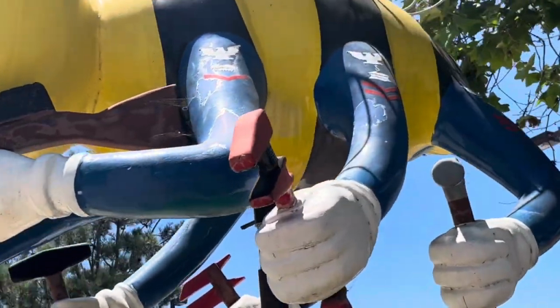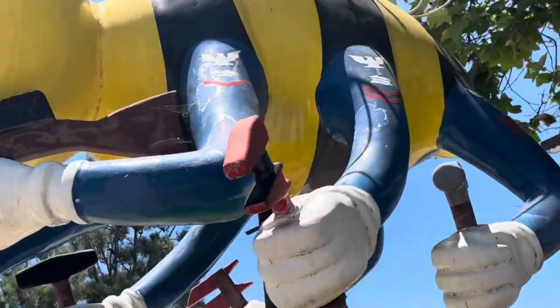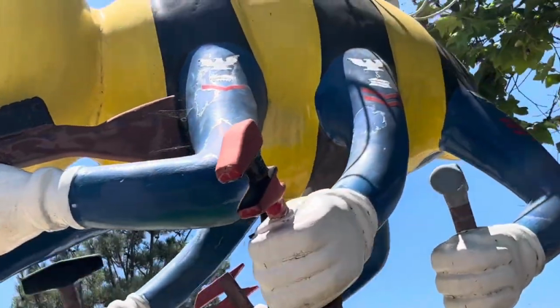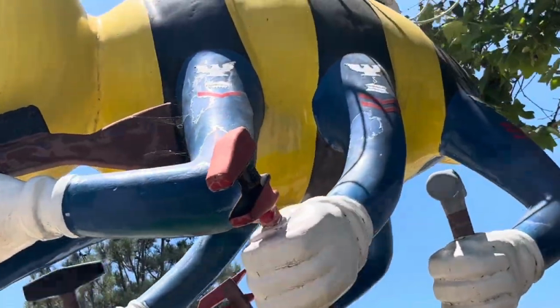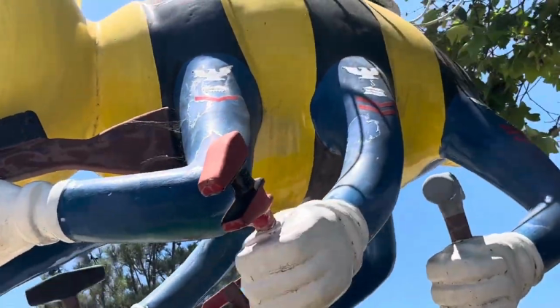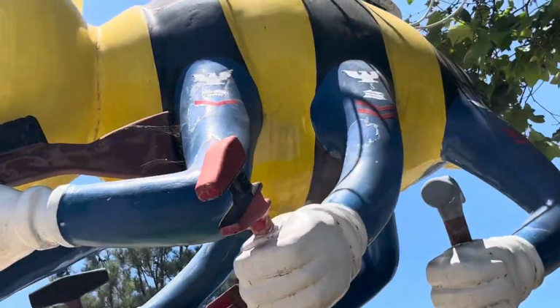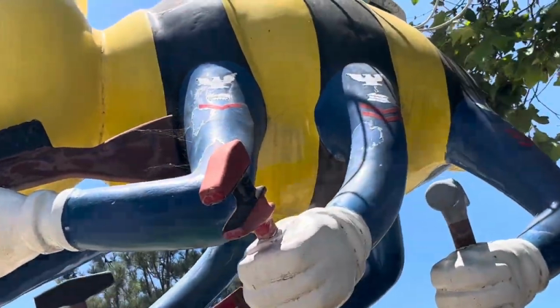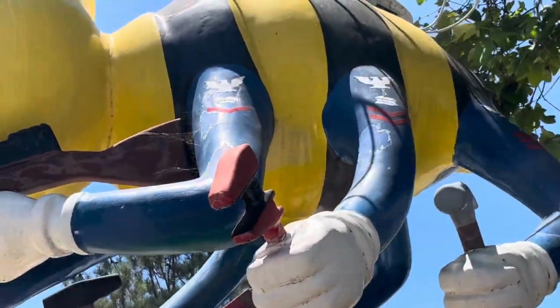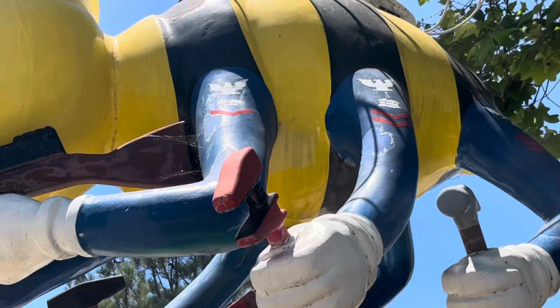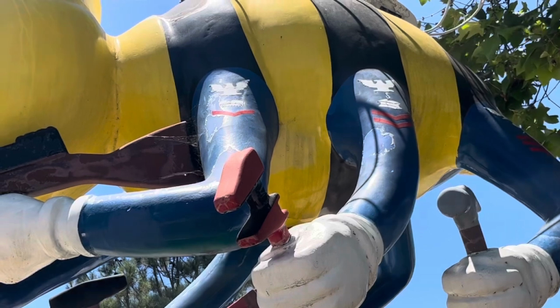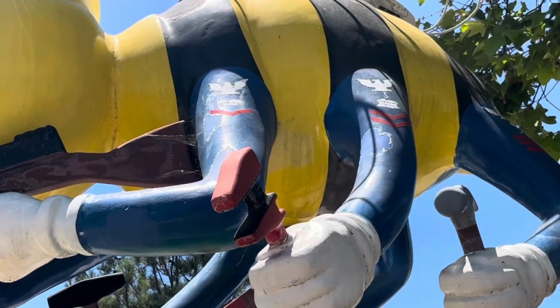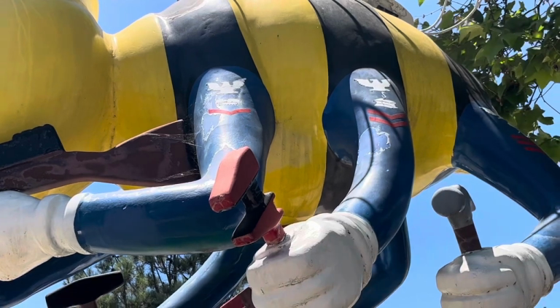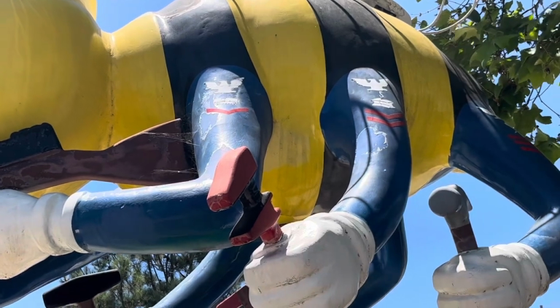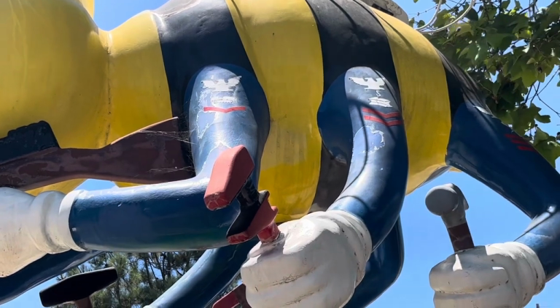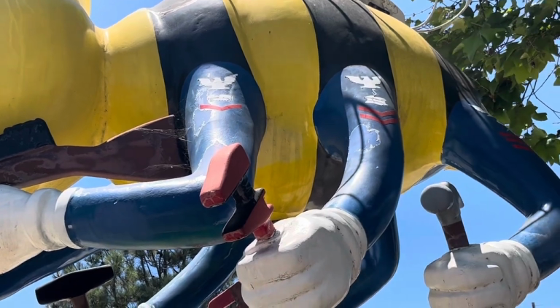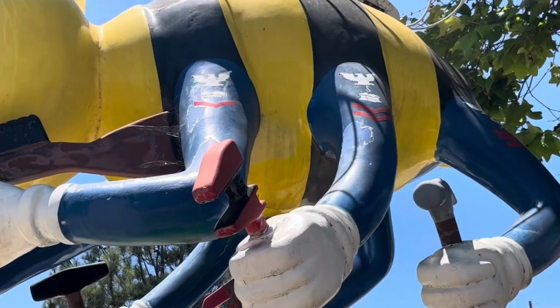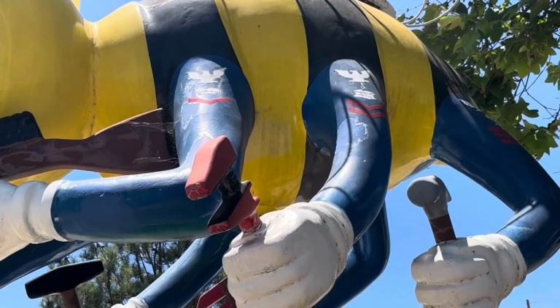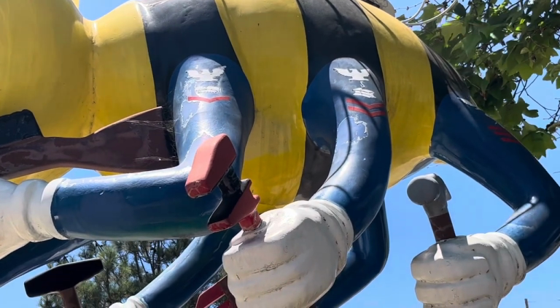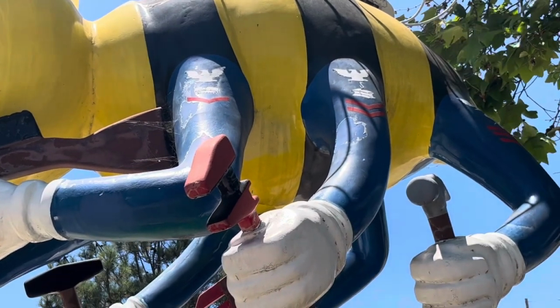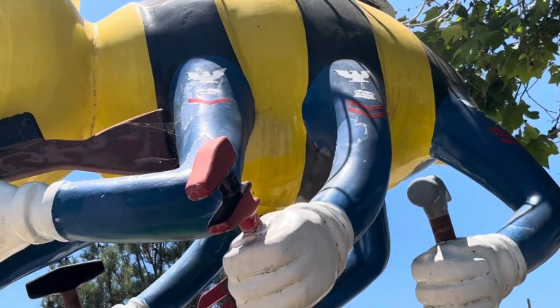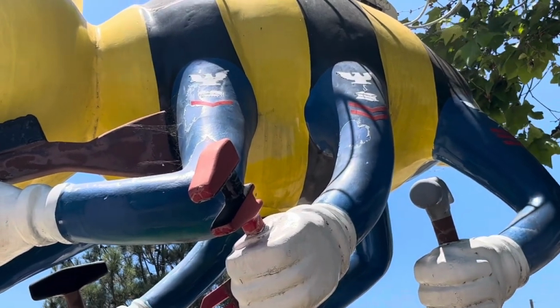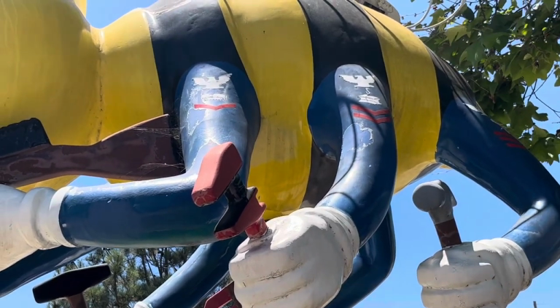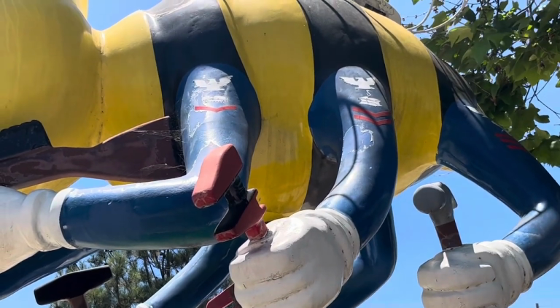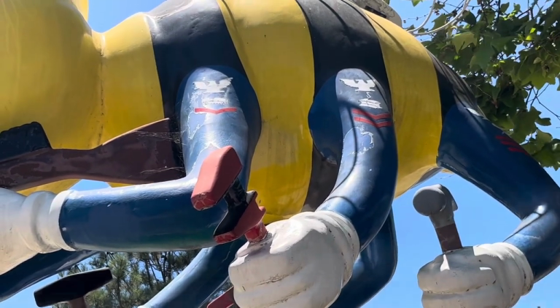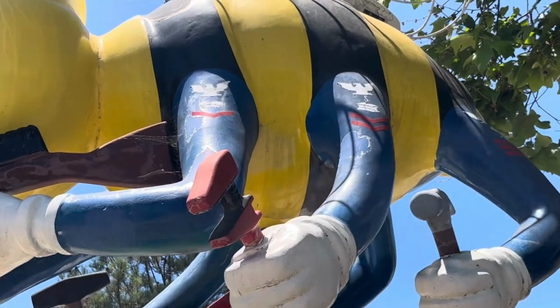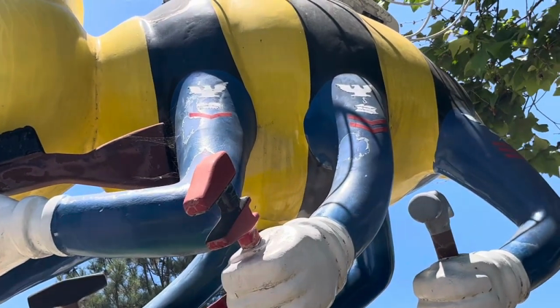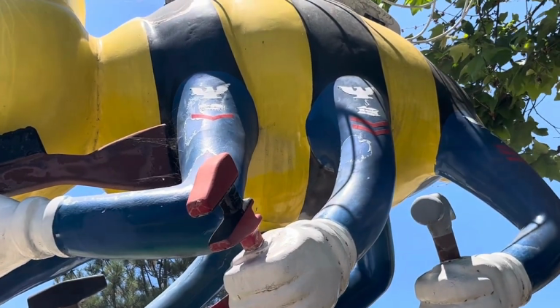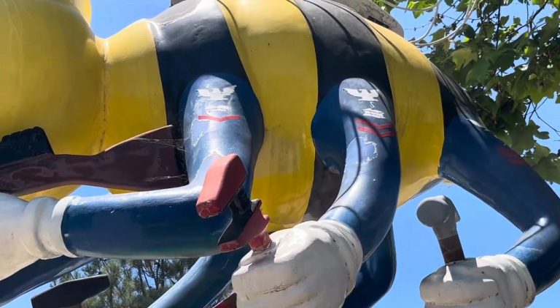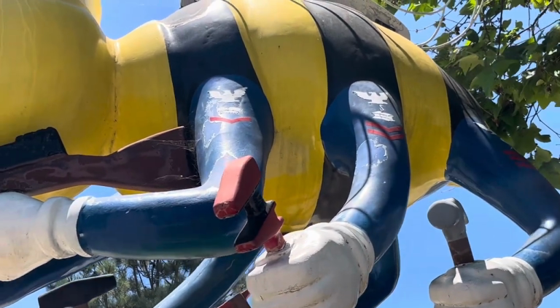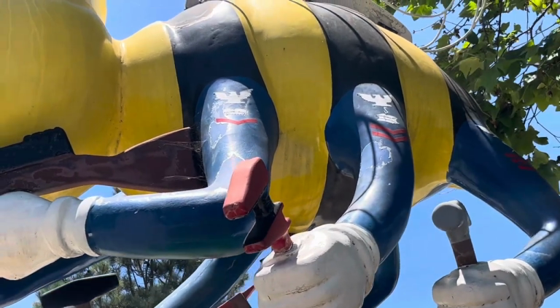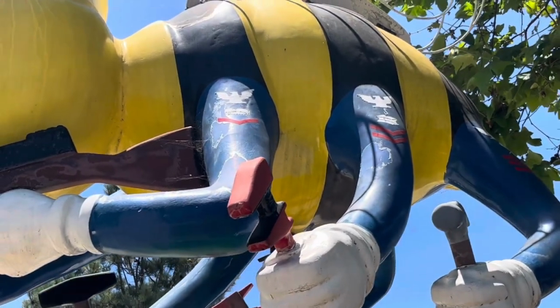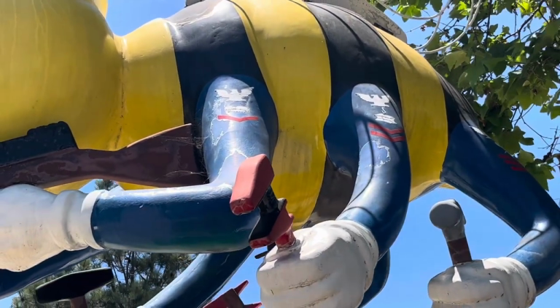First, second, third class as well — the different ratings inside the C-Bees.